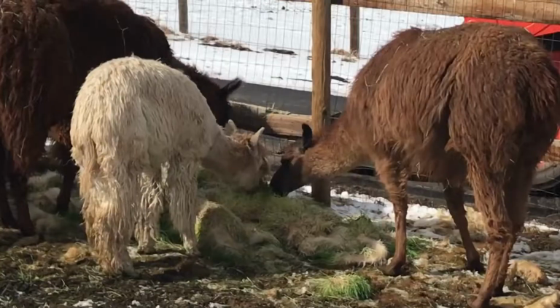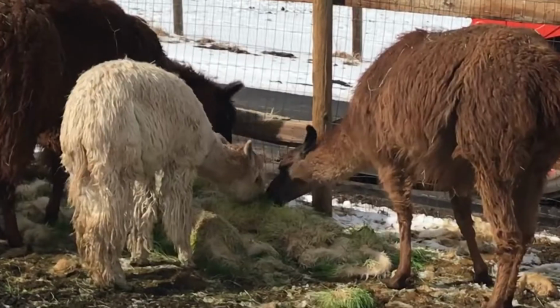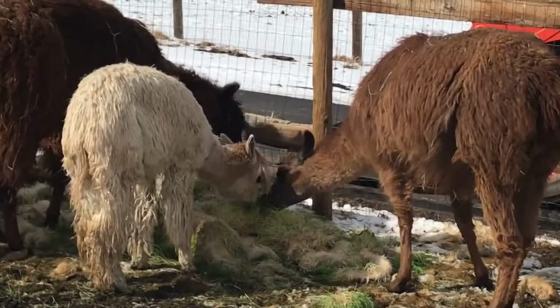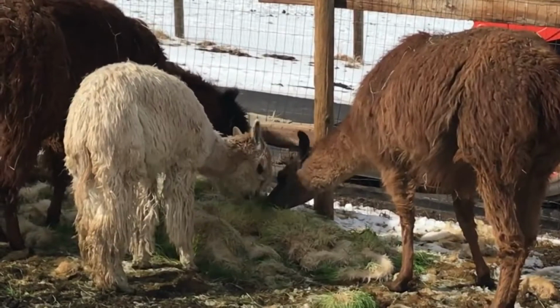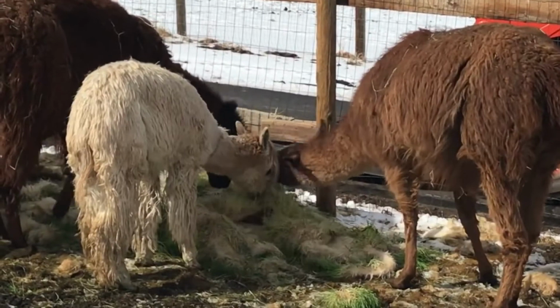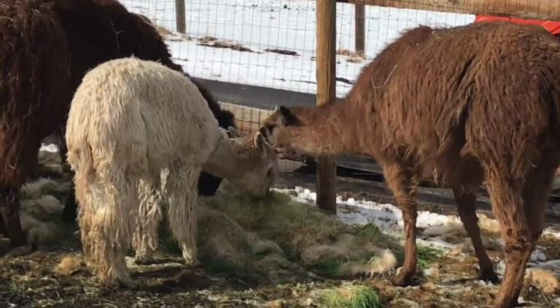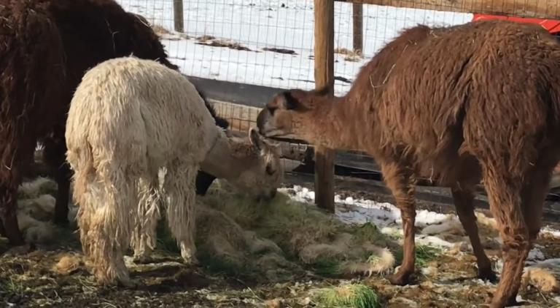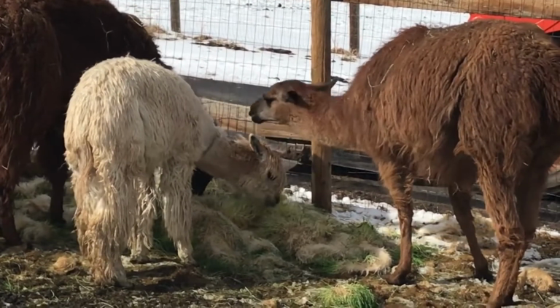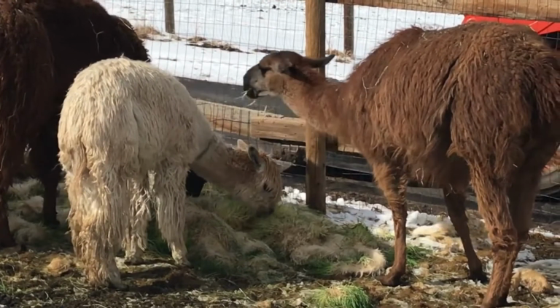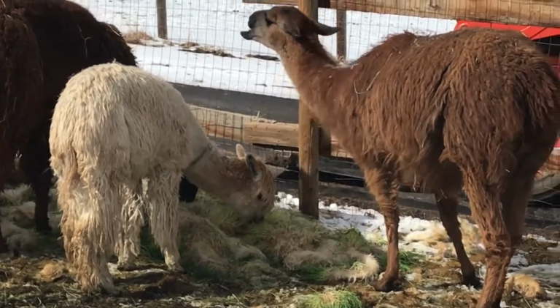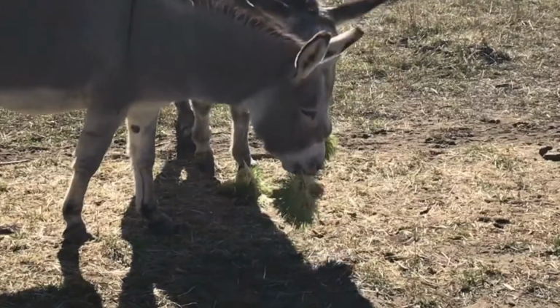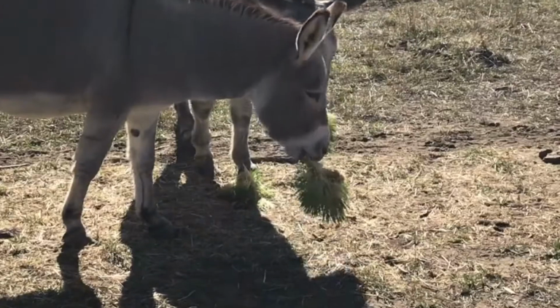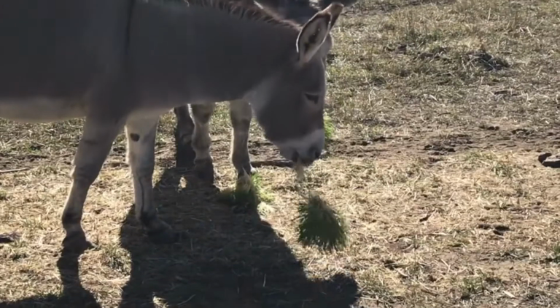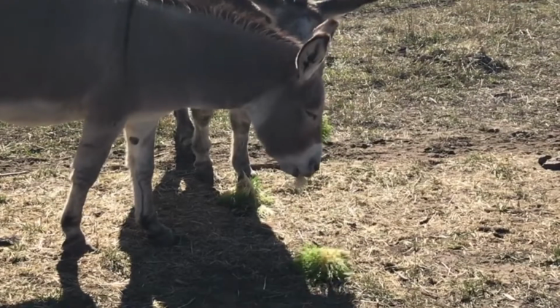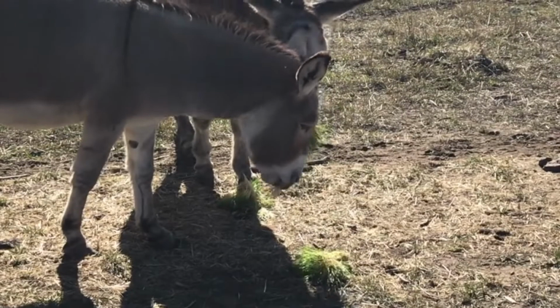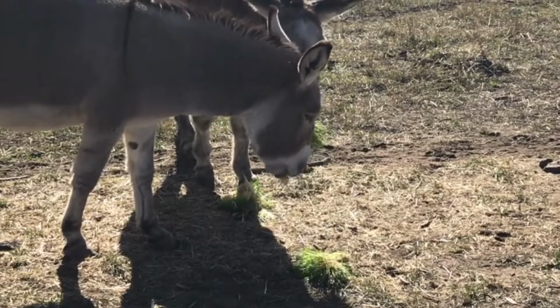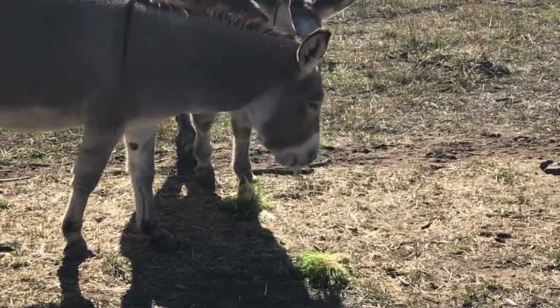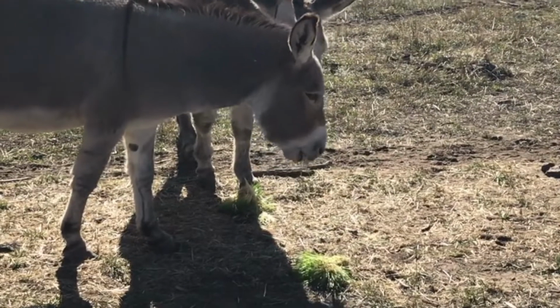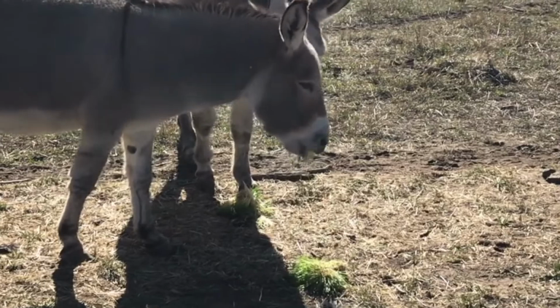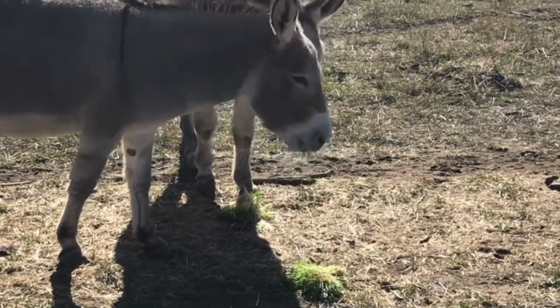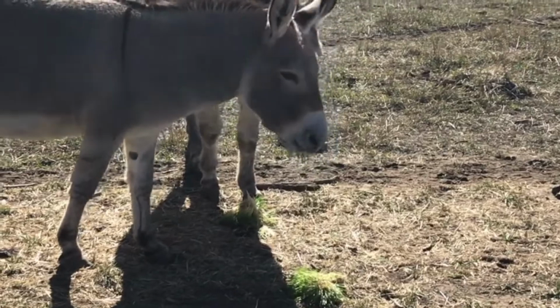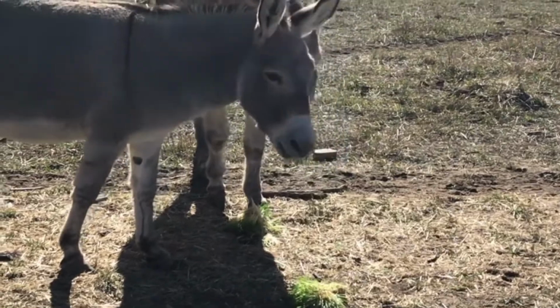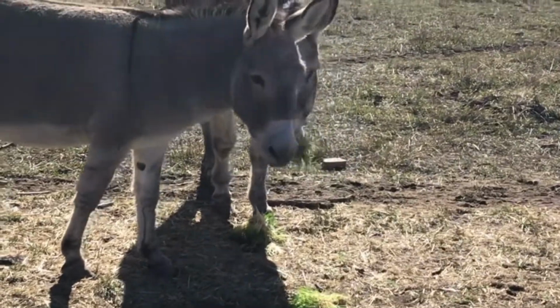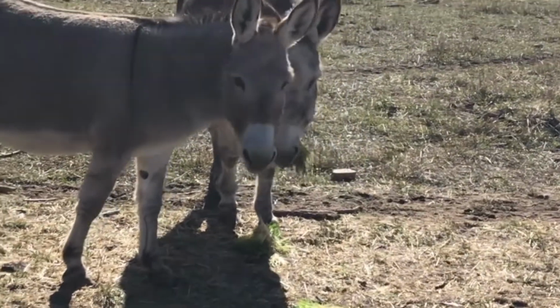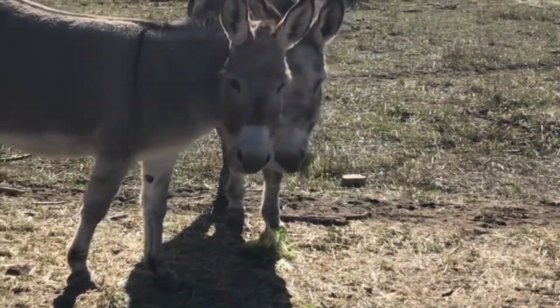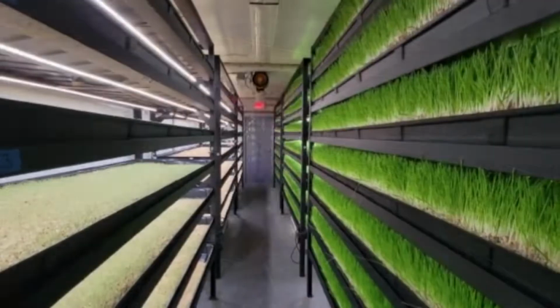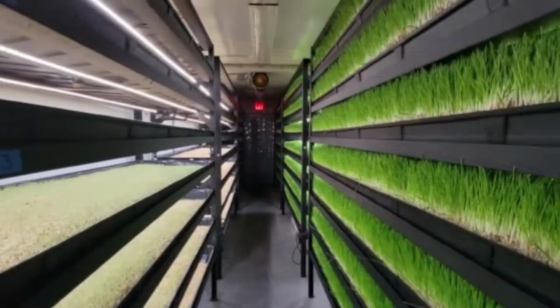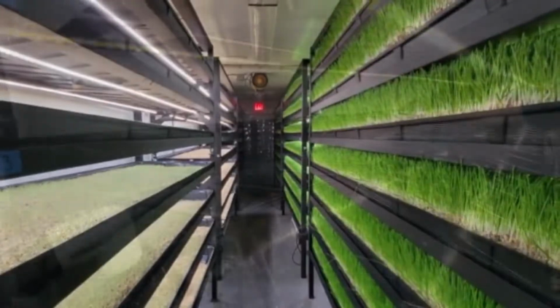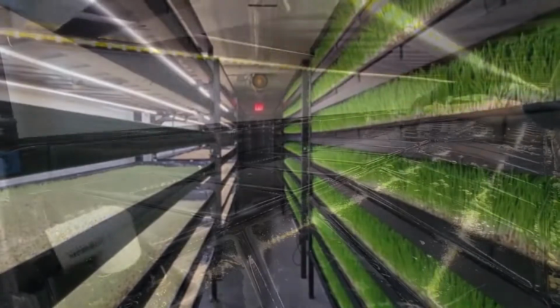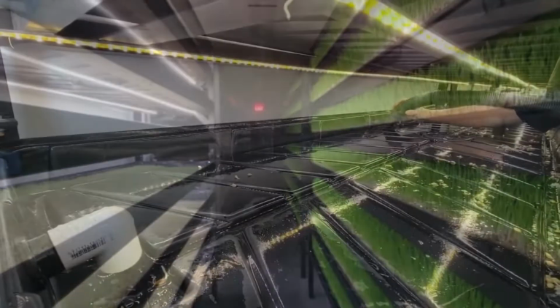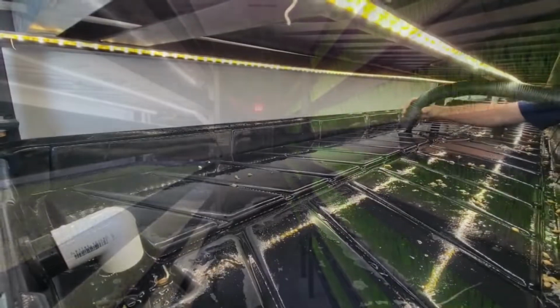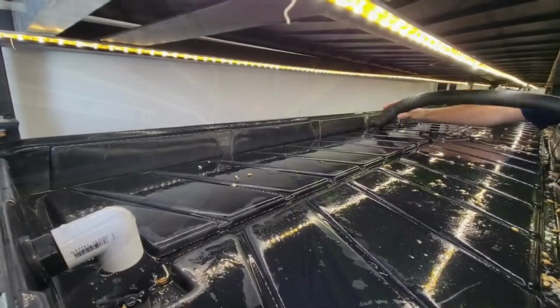It boasts high protein content, enhances hydration in your animals, and affords you greater control over your feed supply.